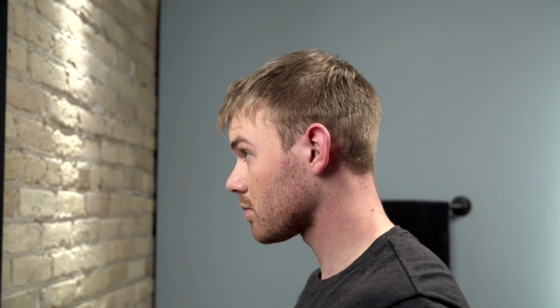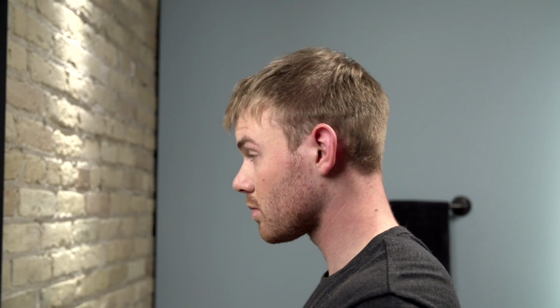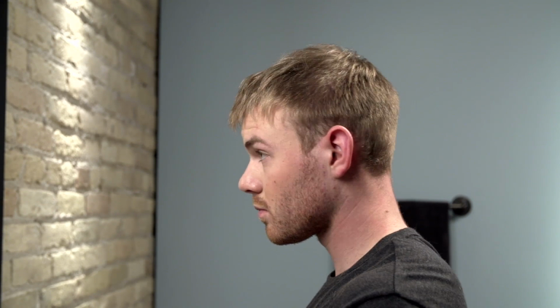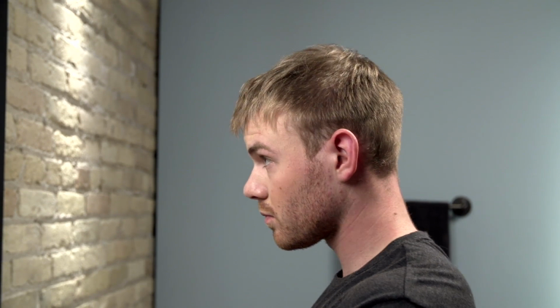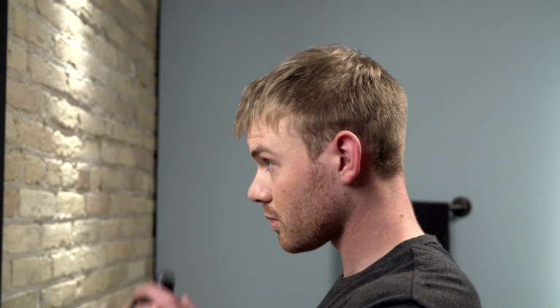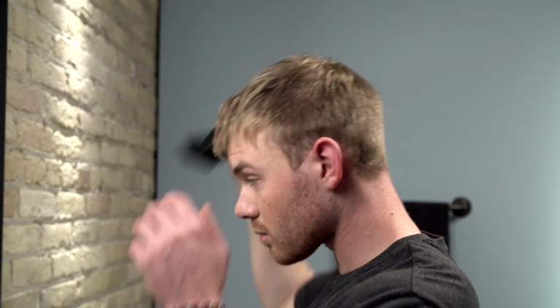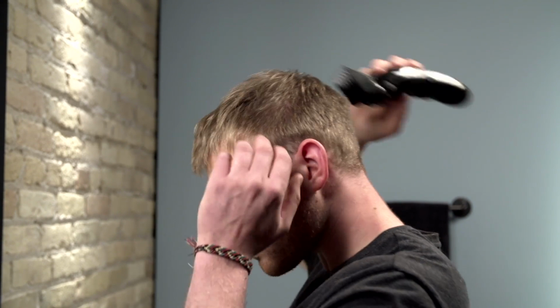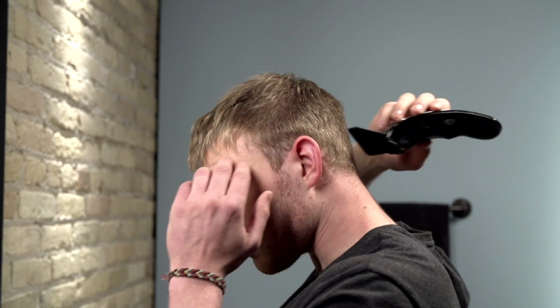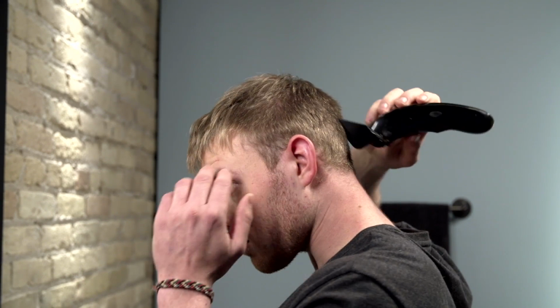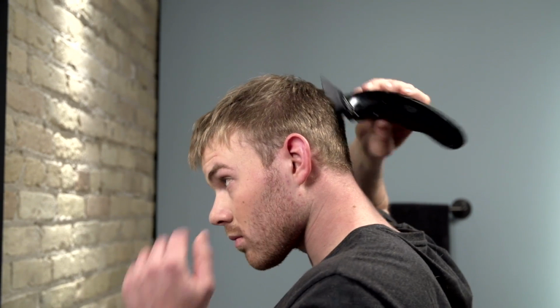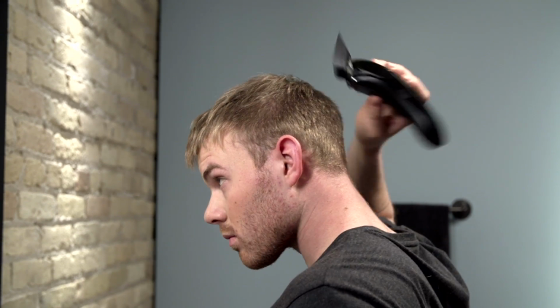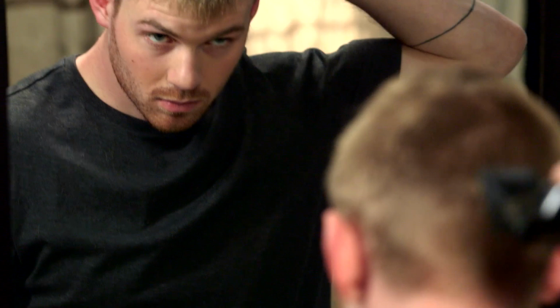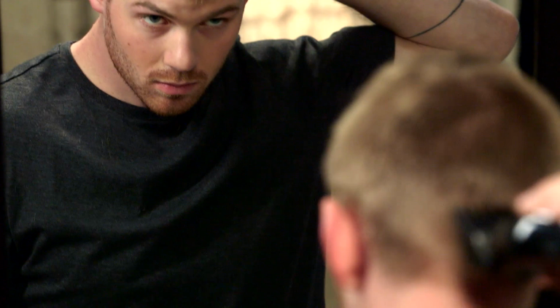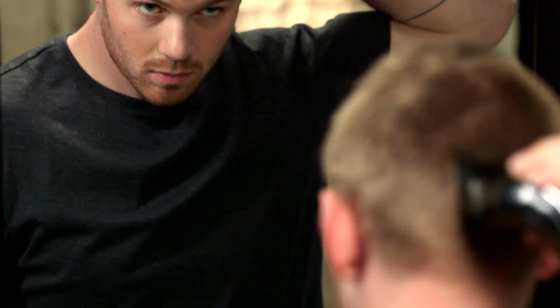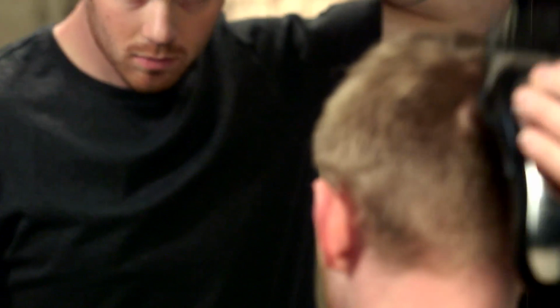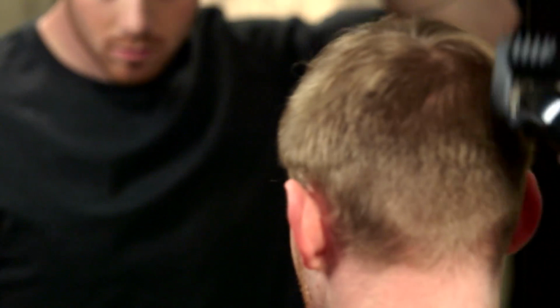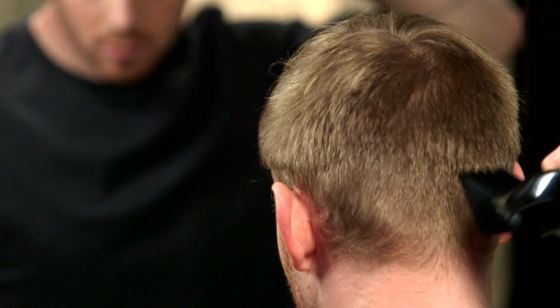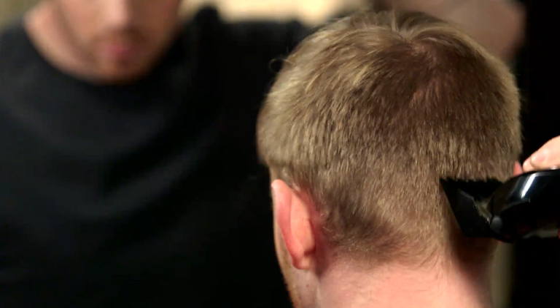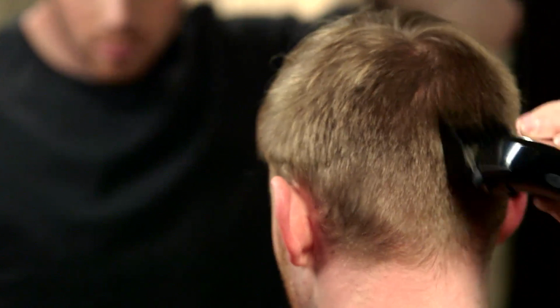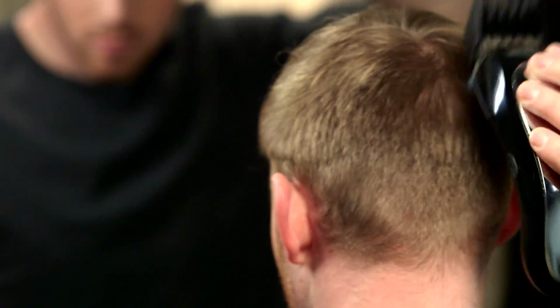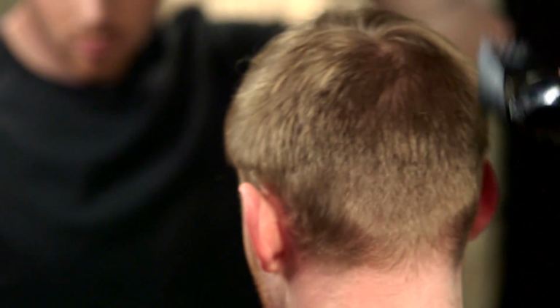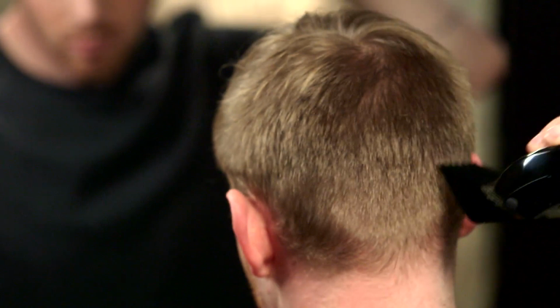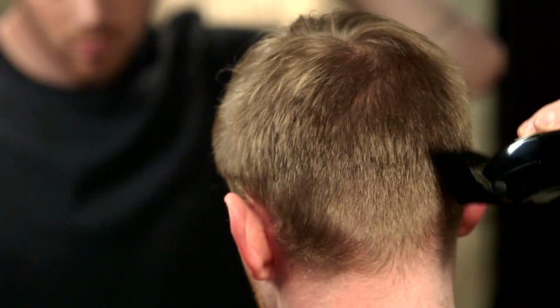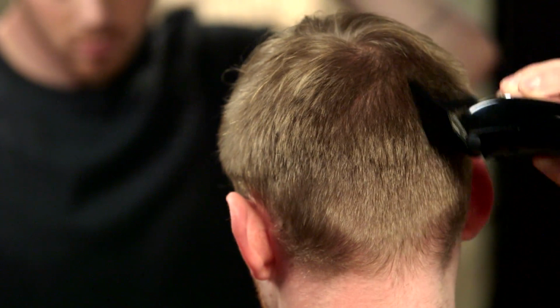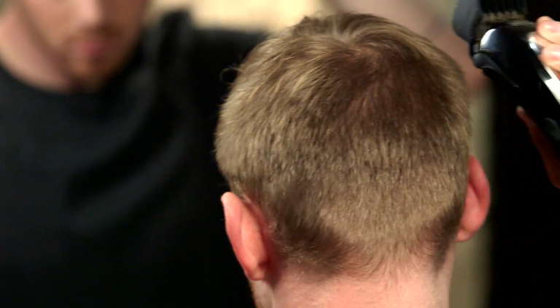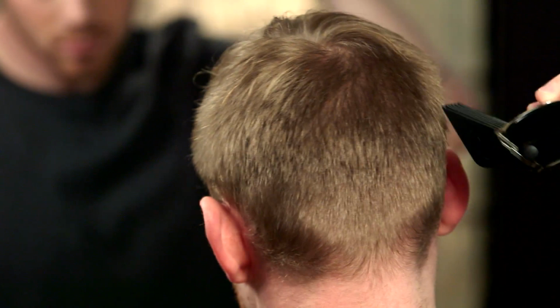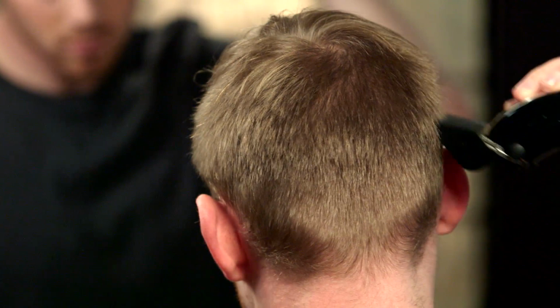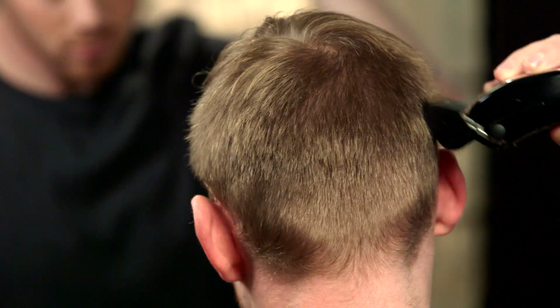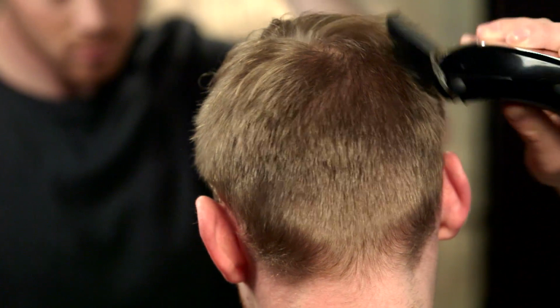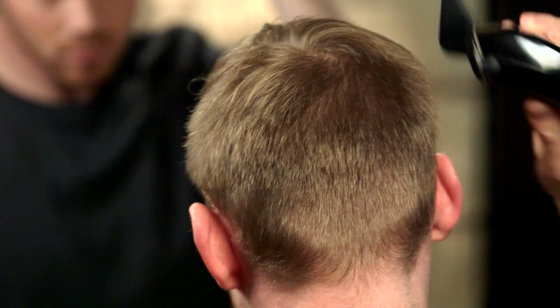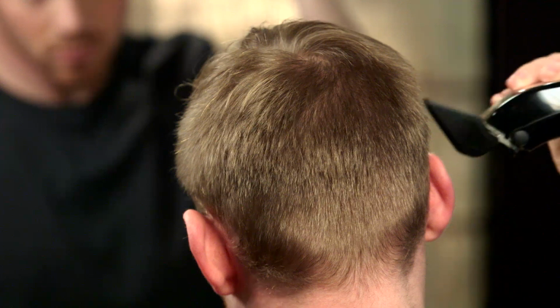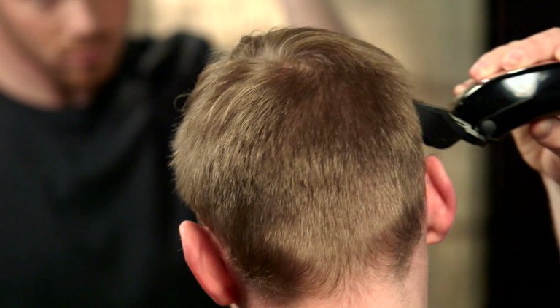With fine hair, you will need to do more blending because it tends to show different cut lengths more easily.